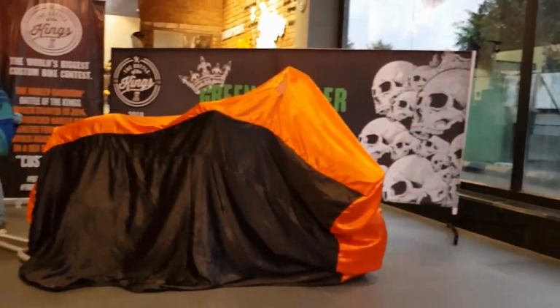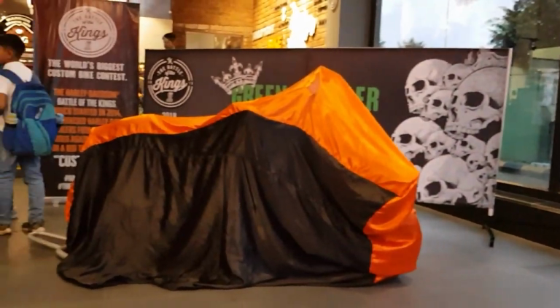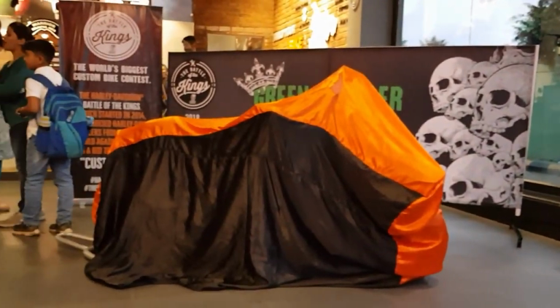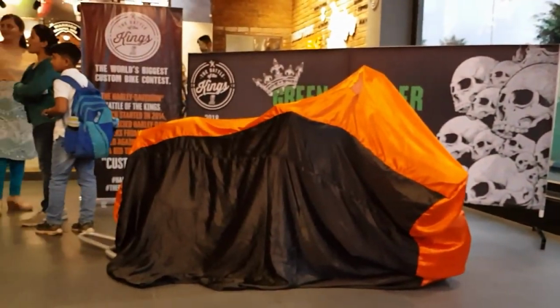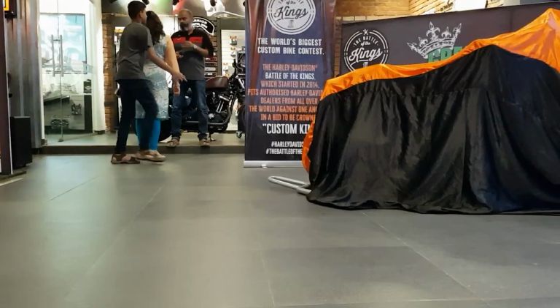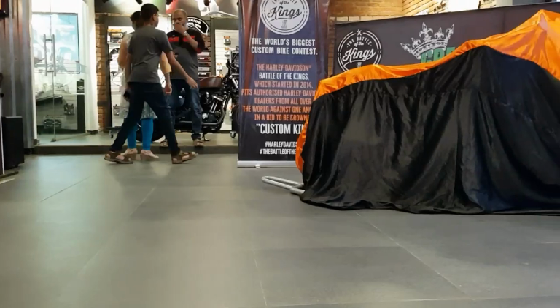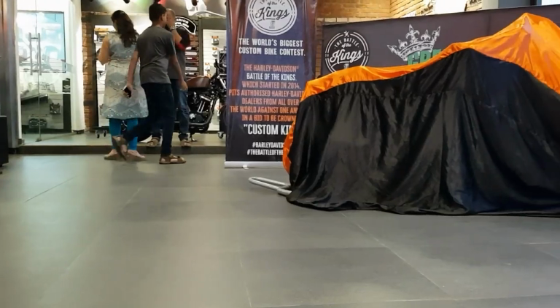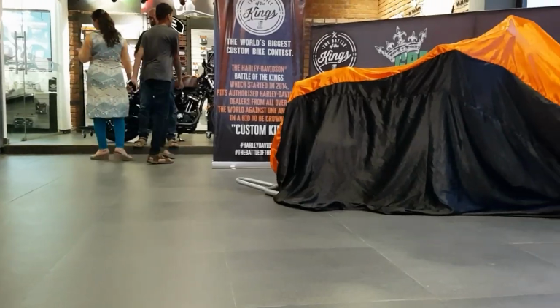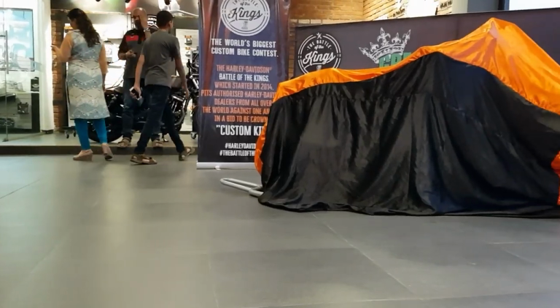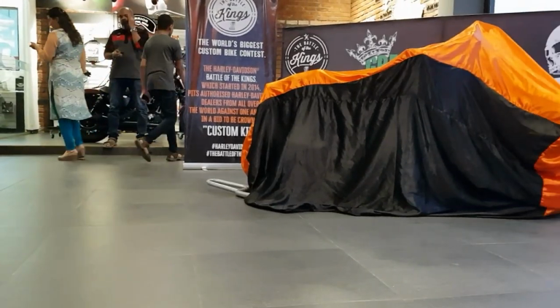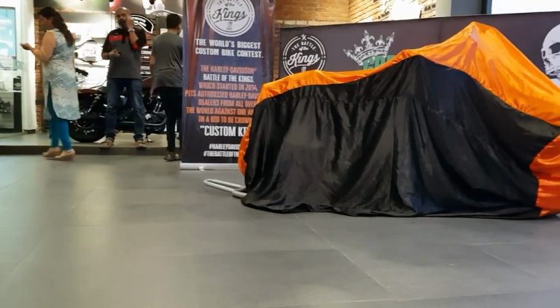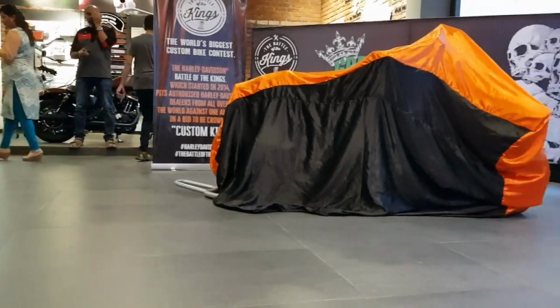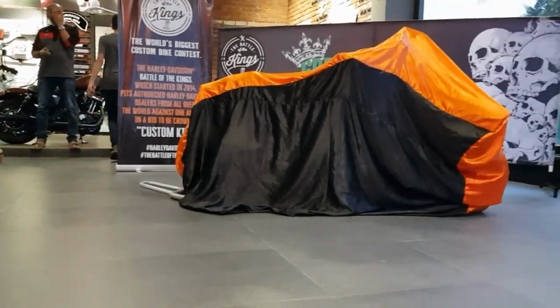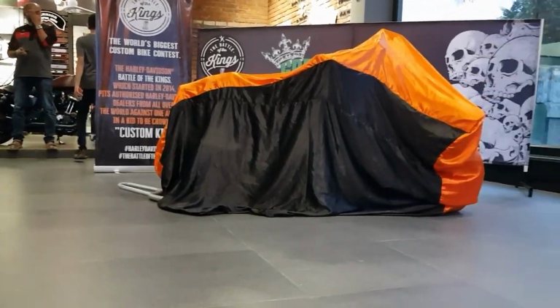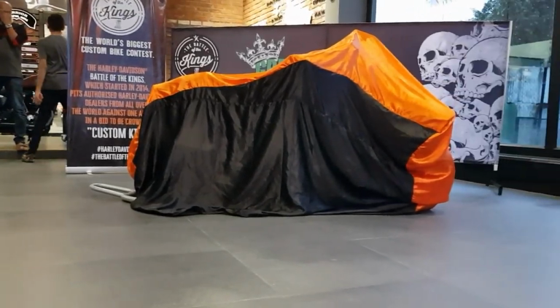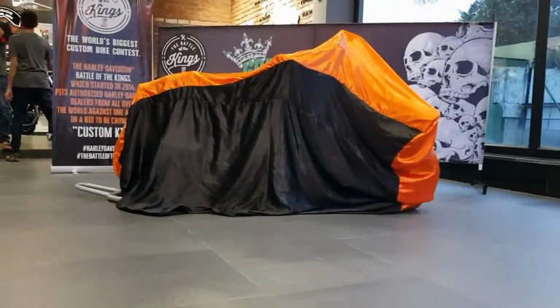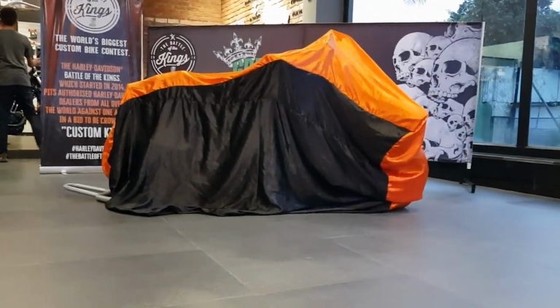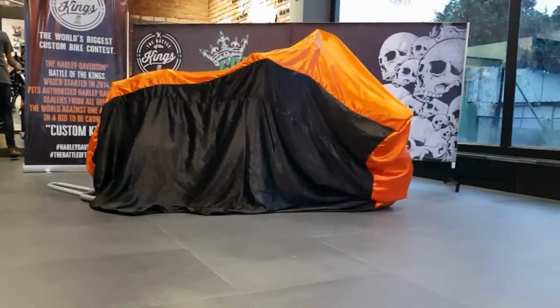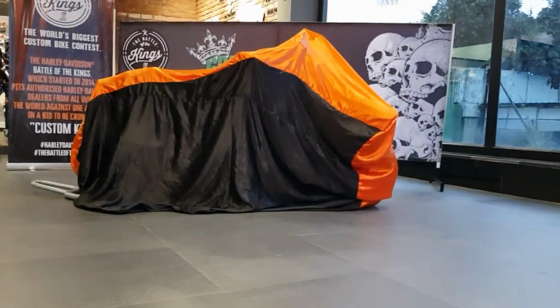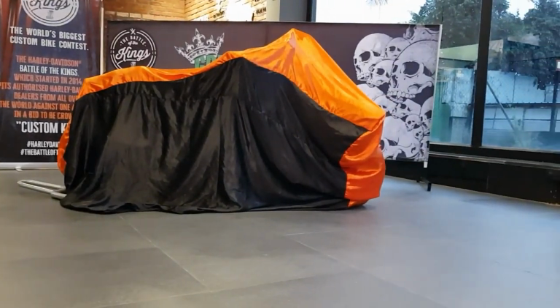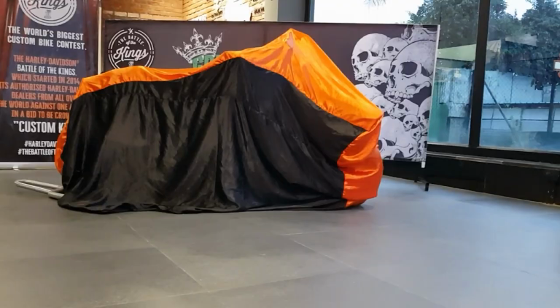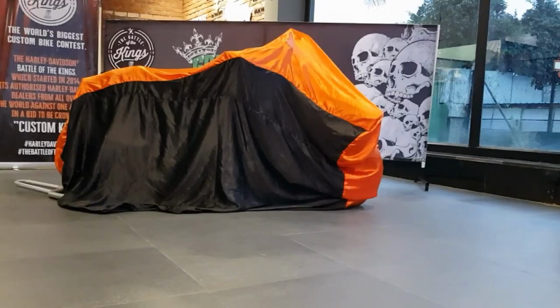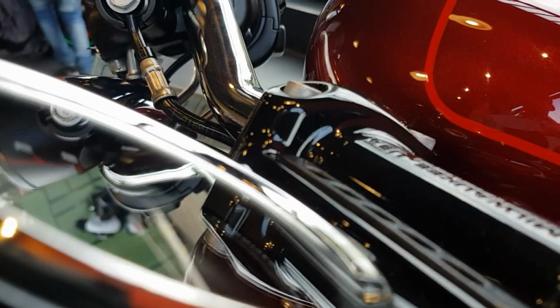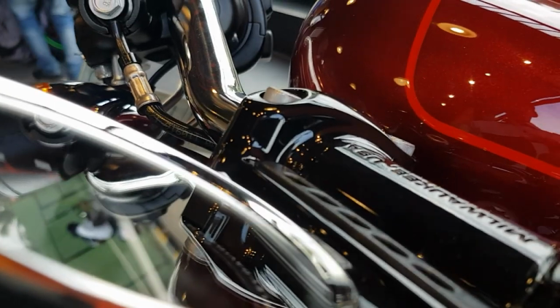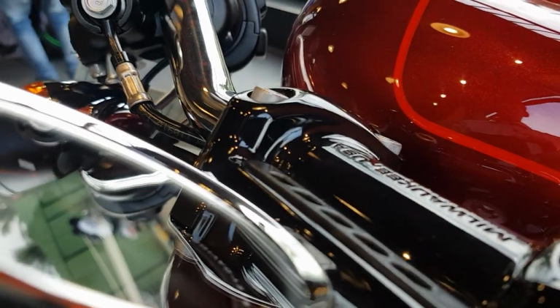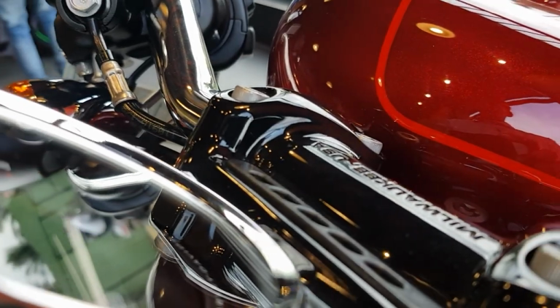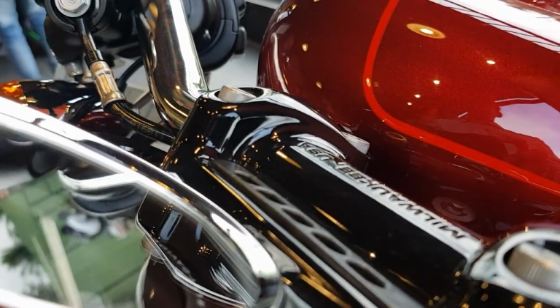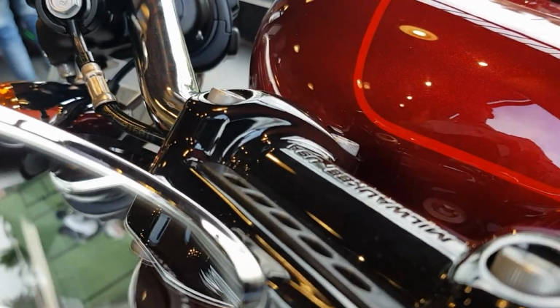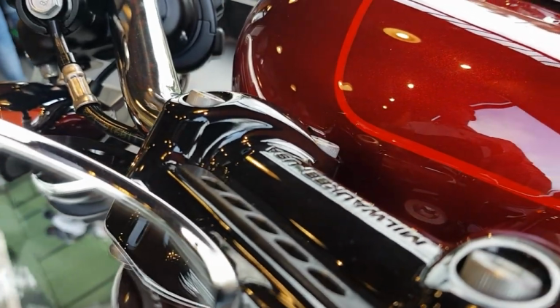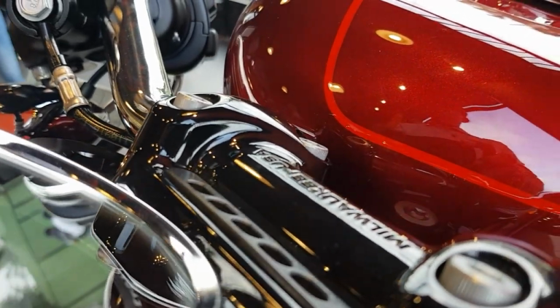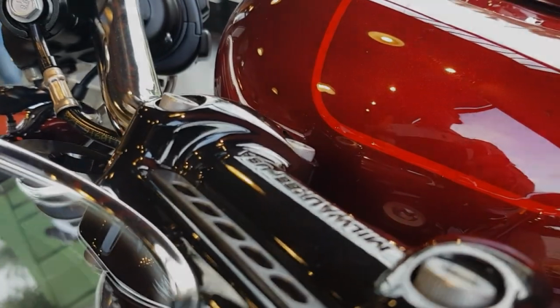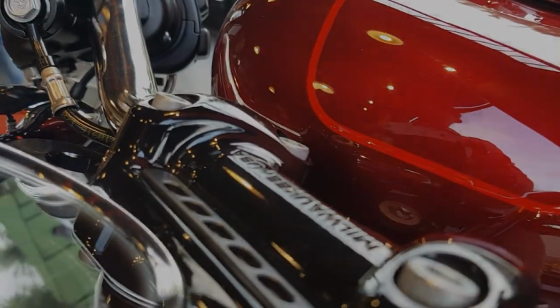So without any further ado, let's begin. As soon as we entered the showroom we saw a covered-up bike, and soon began the unveiling event. Let the camera do all the talking.